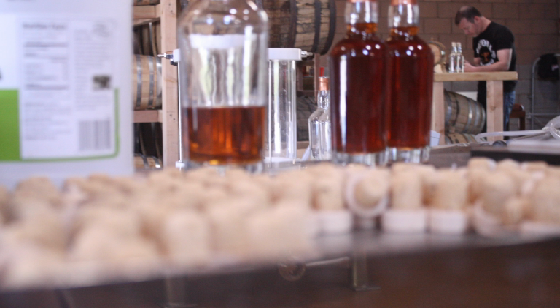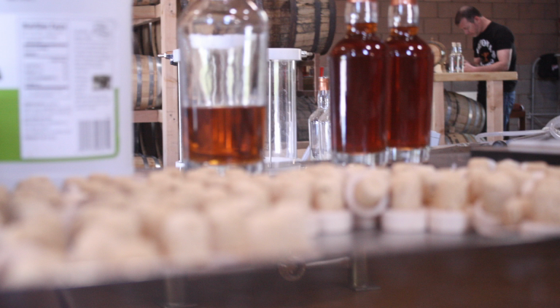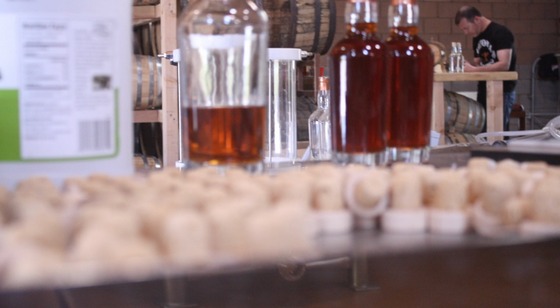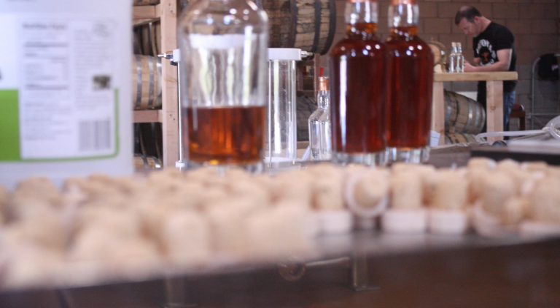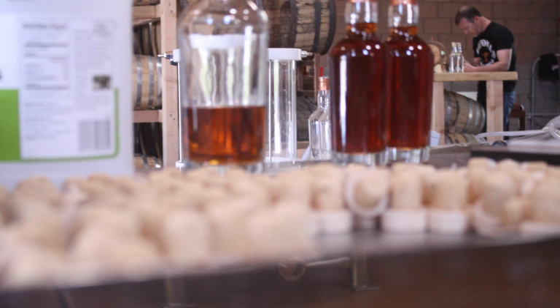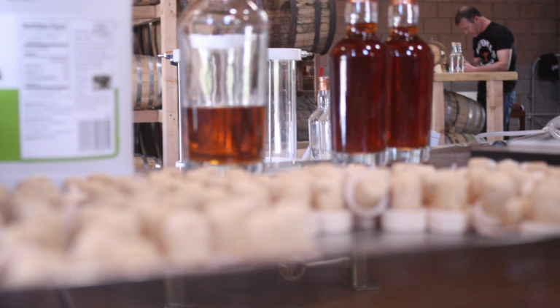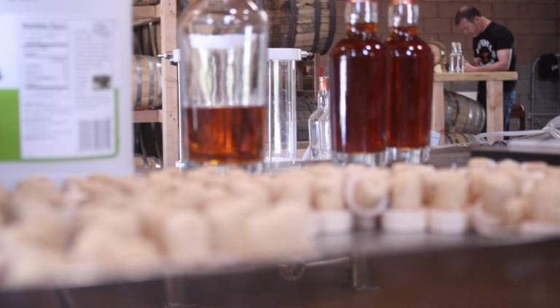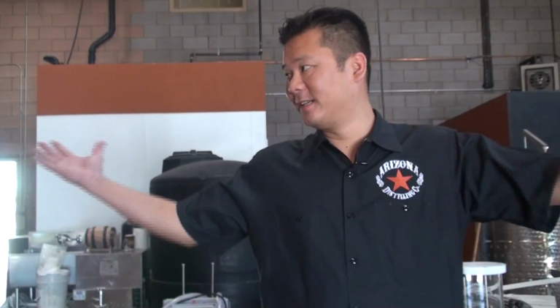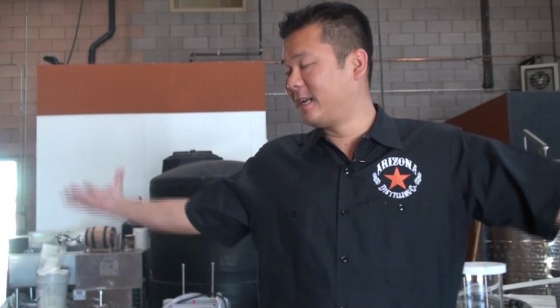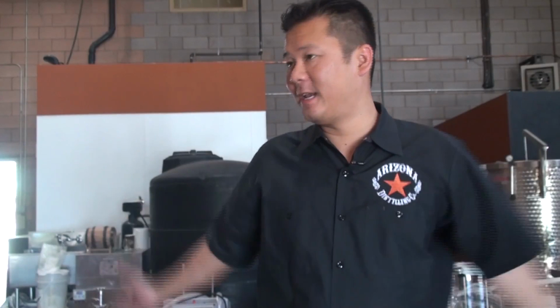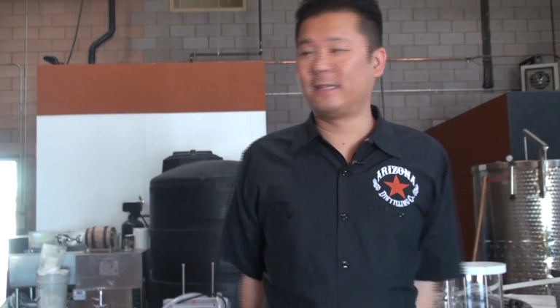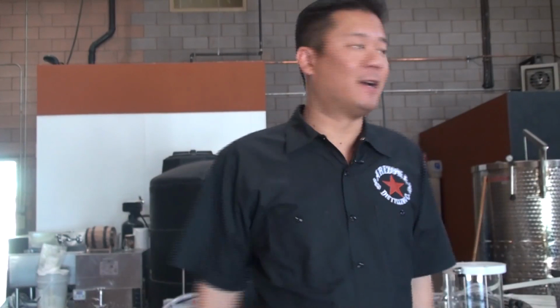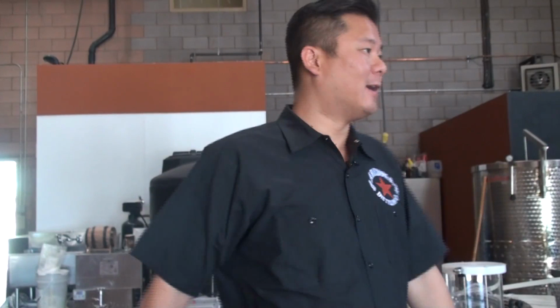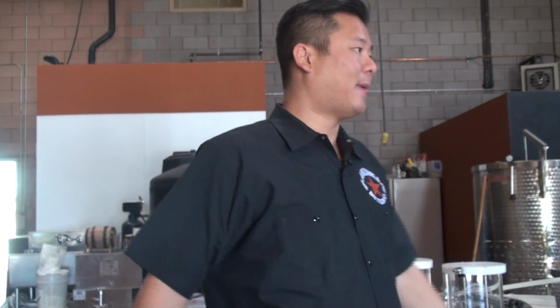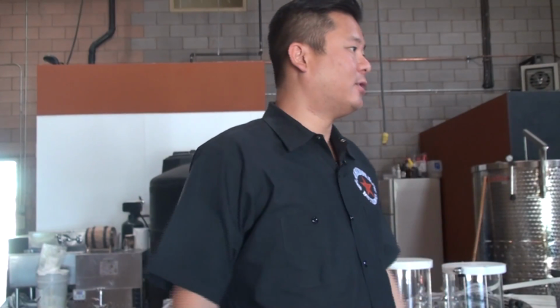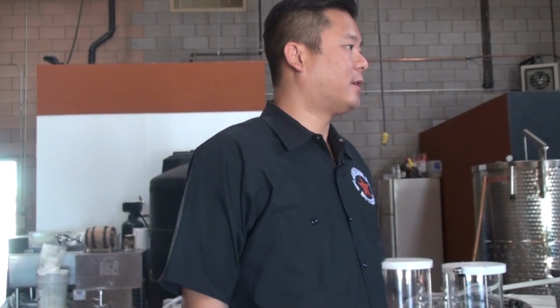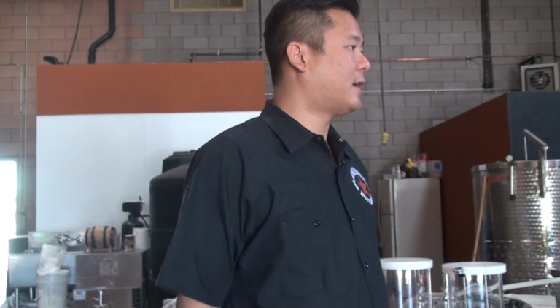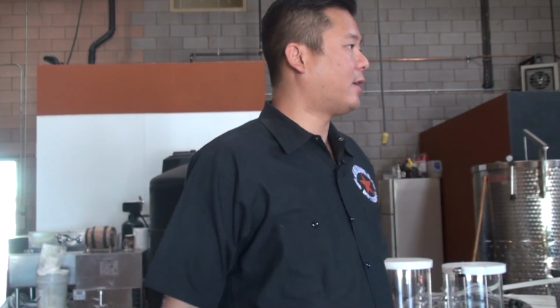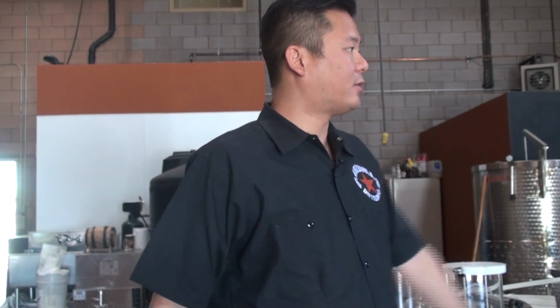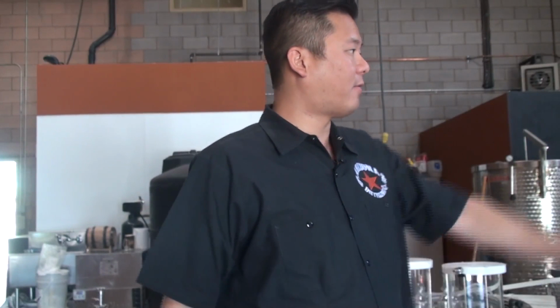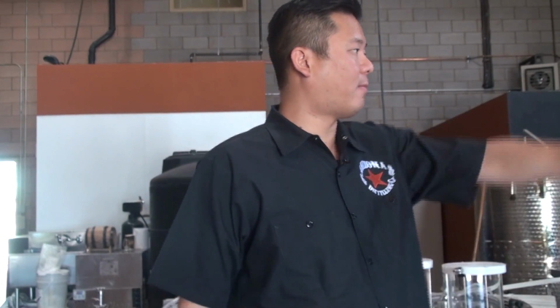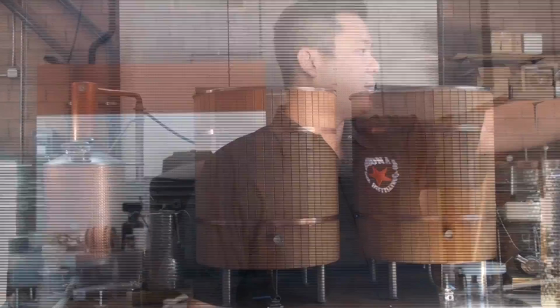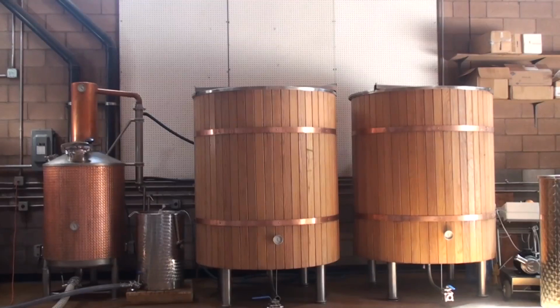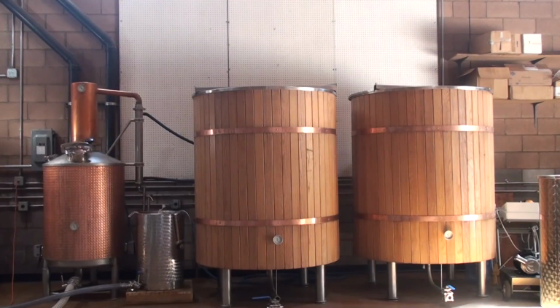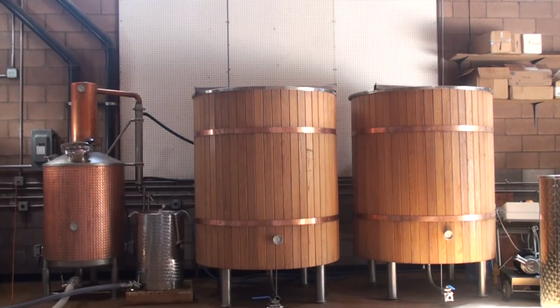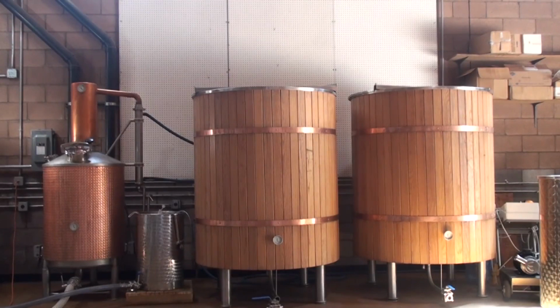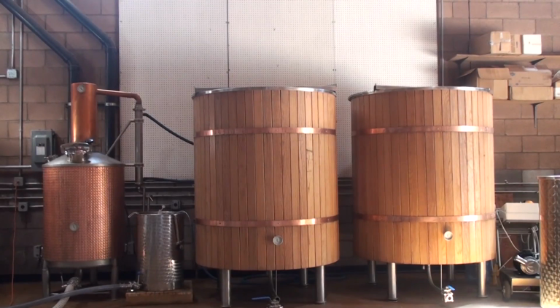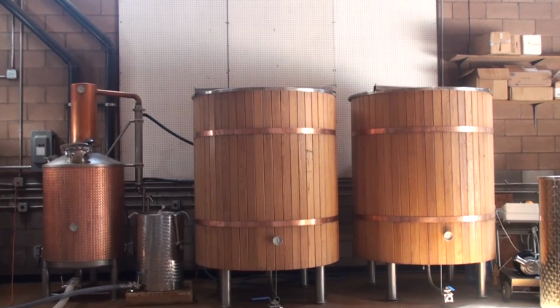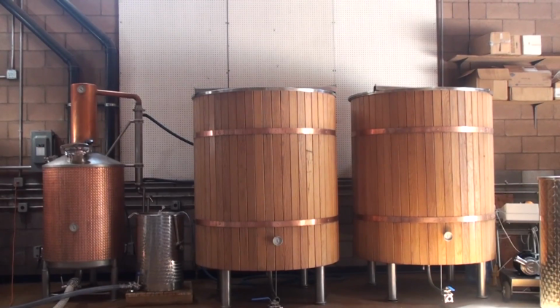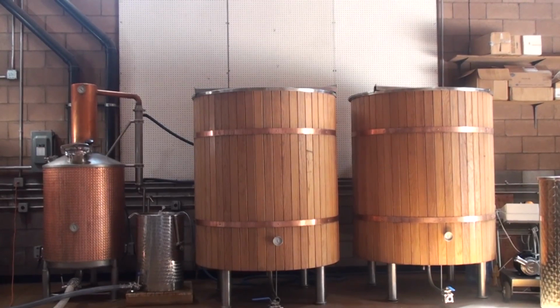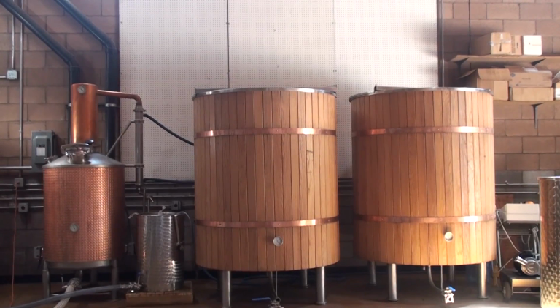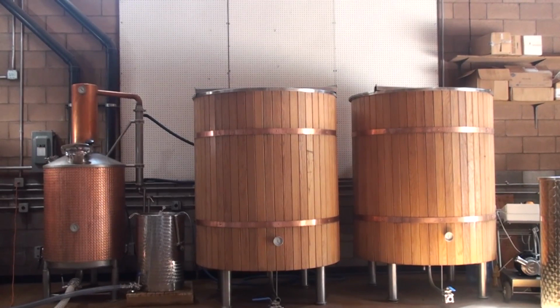Basically, this is our facility — as you can tell, here are our fermenters, and these are our stills.